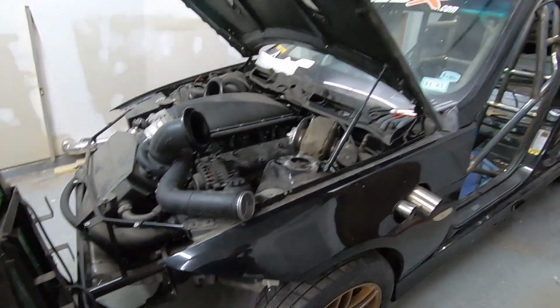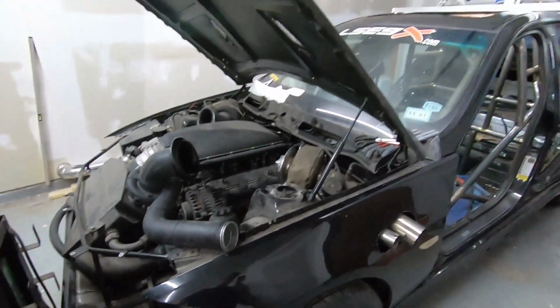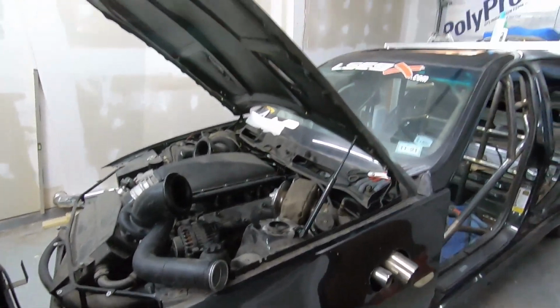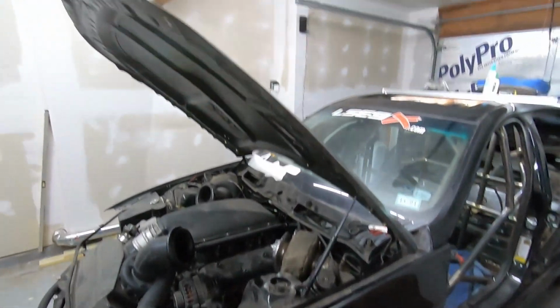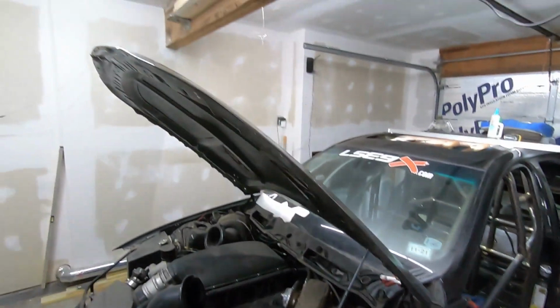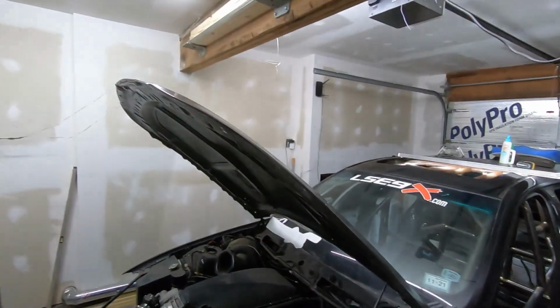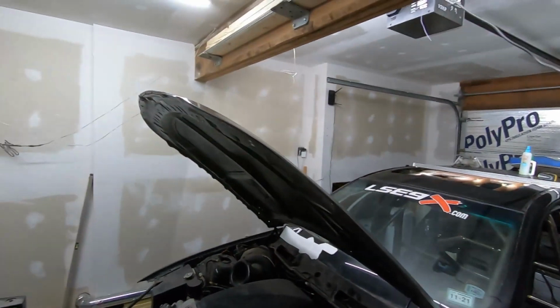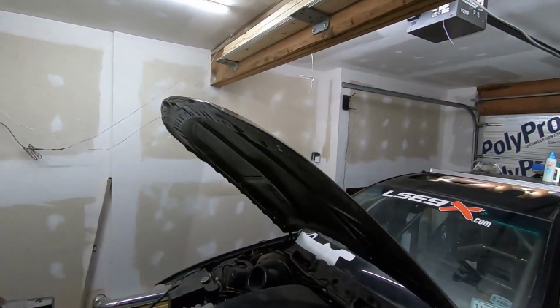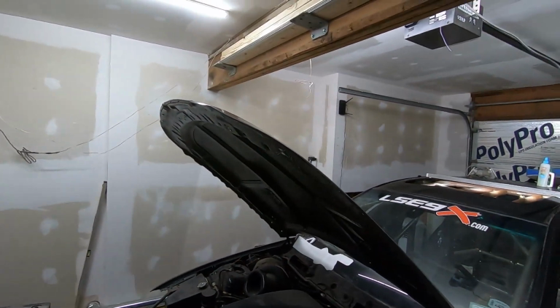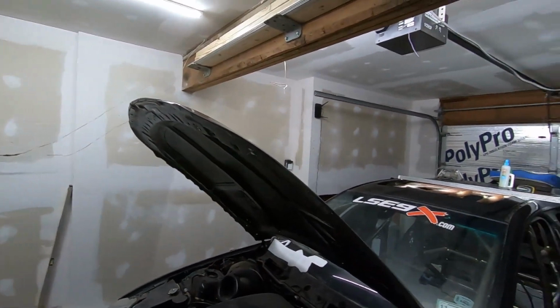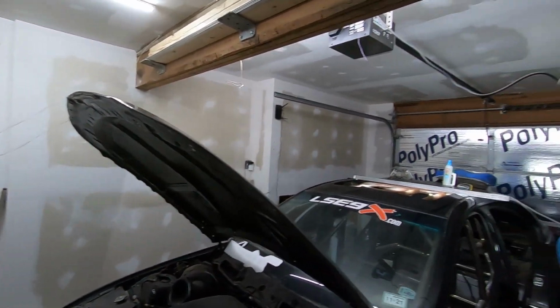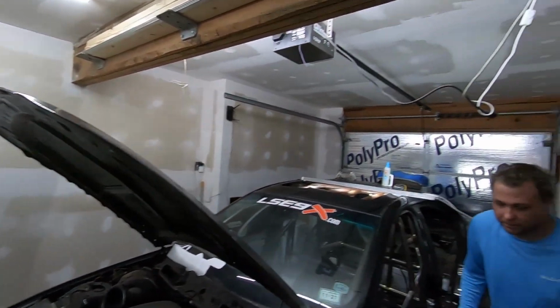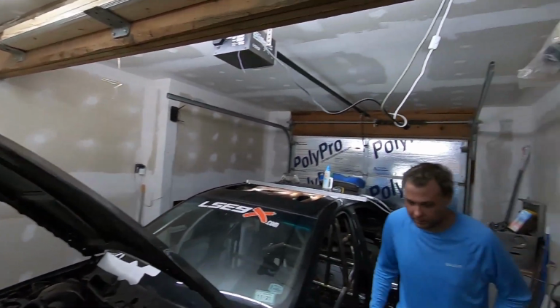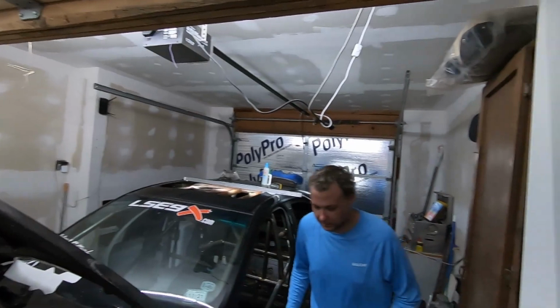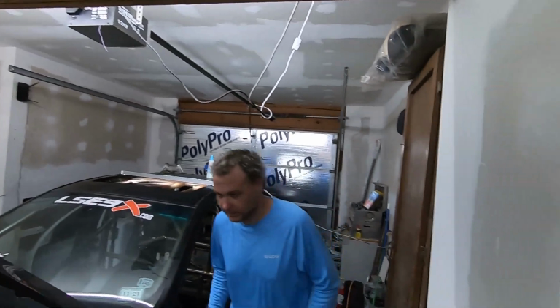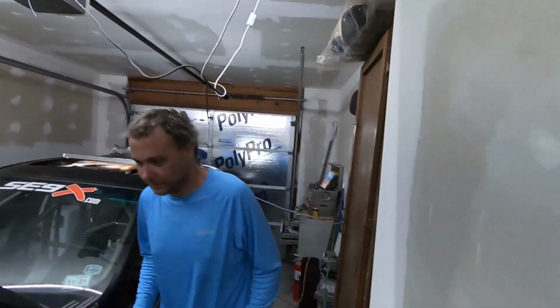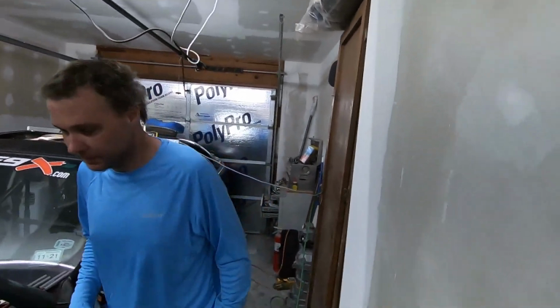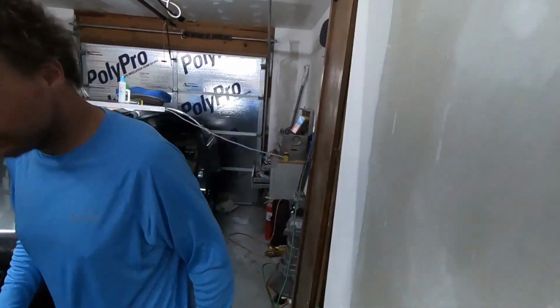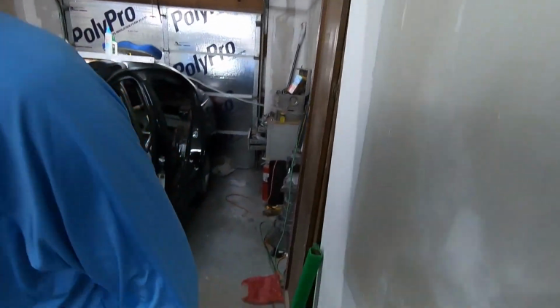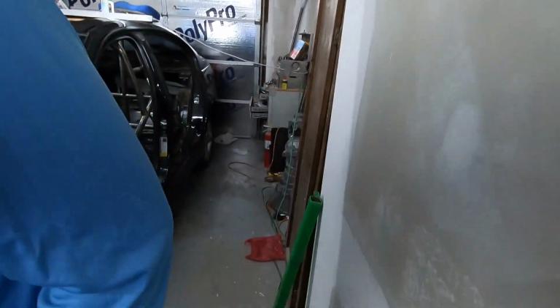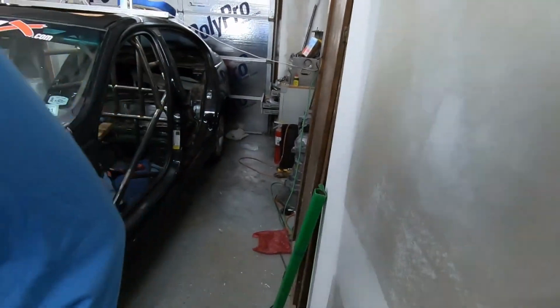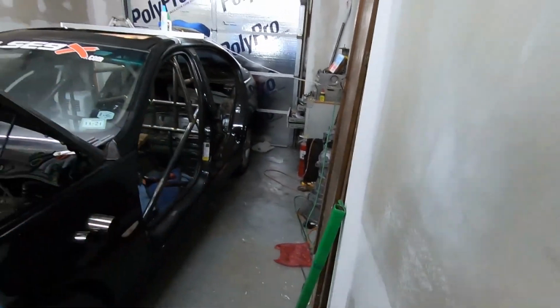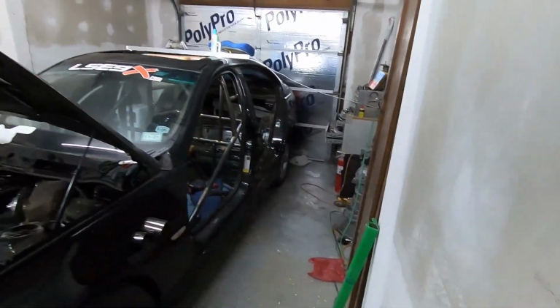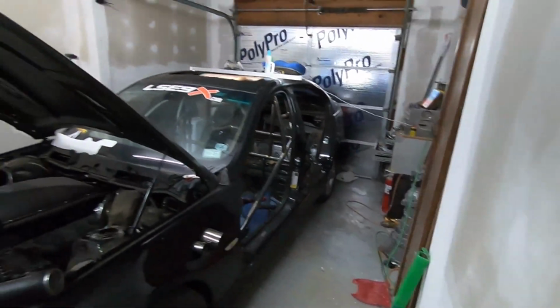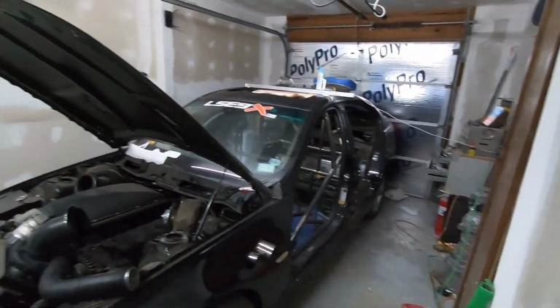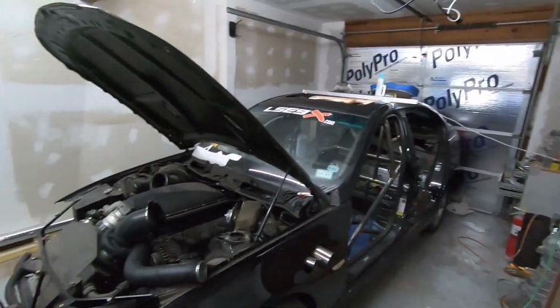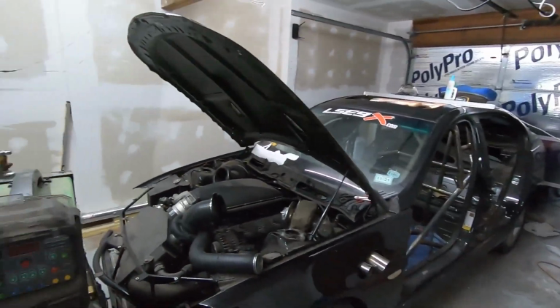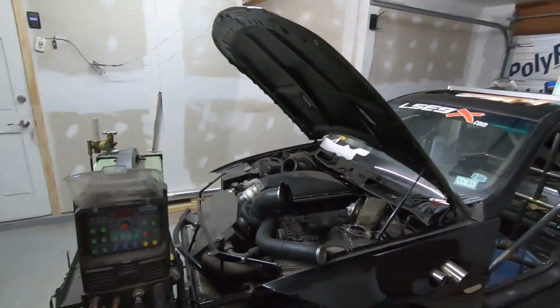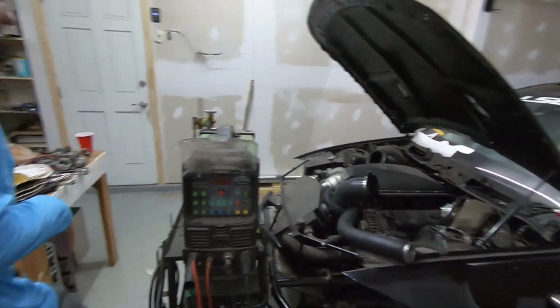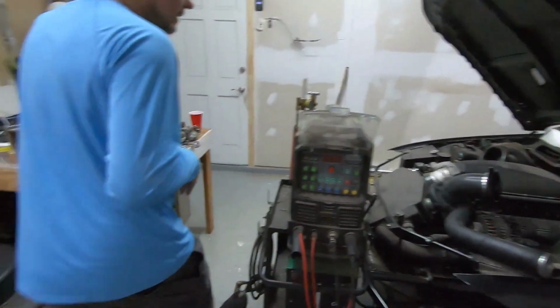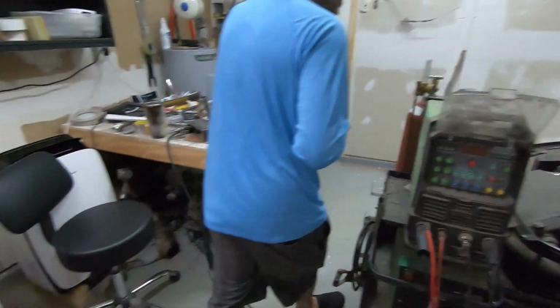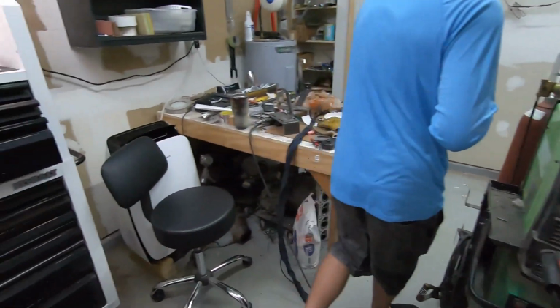We've been doing some renovations at the house — got an air-conditioned garage bay now.